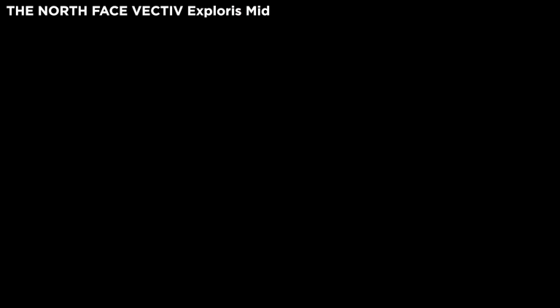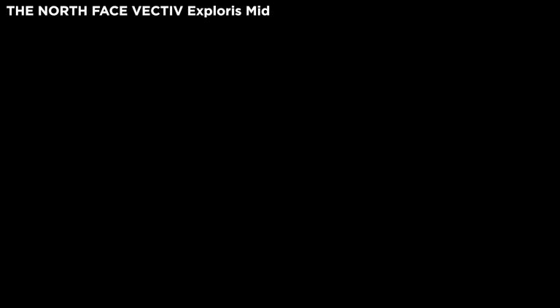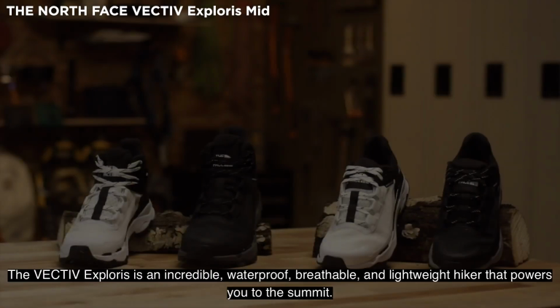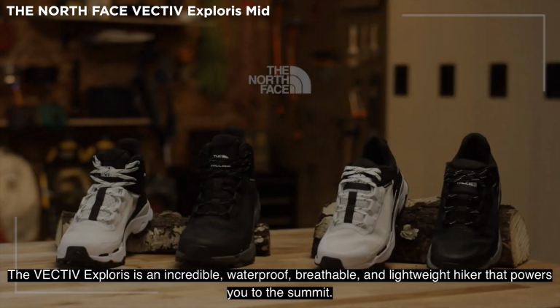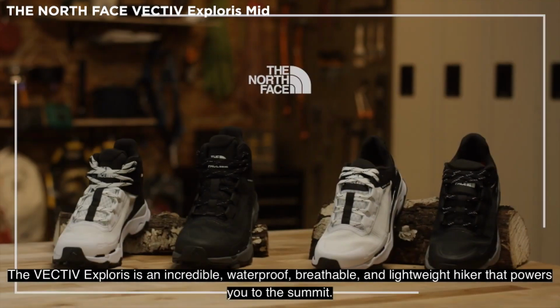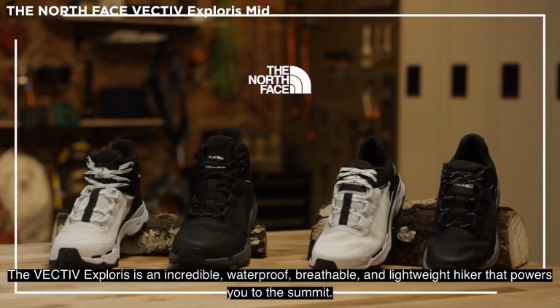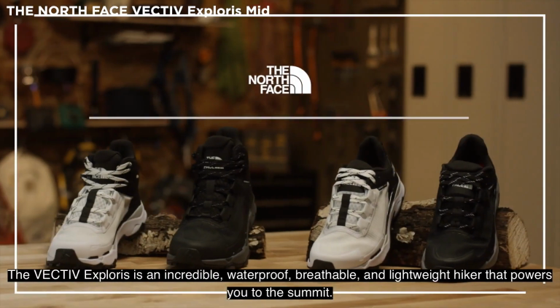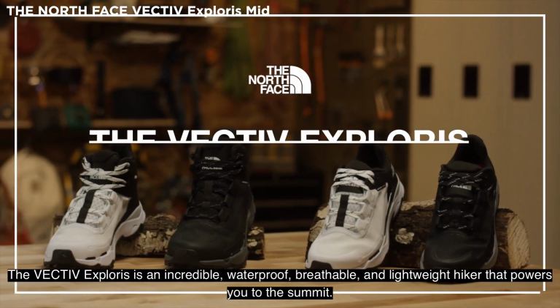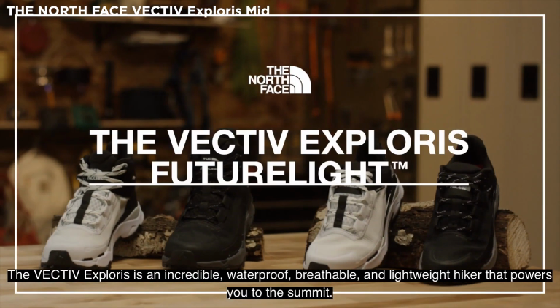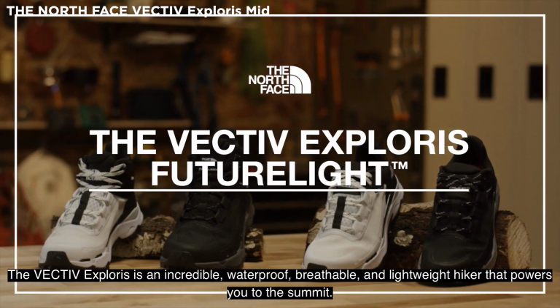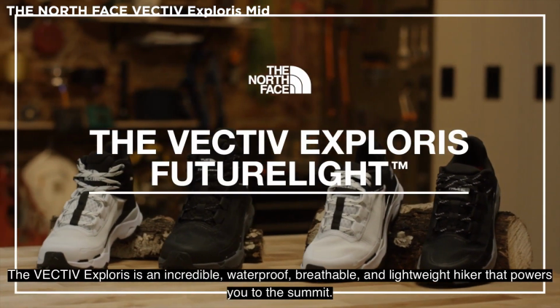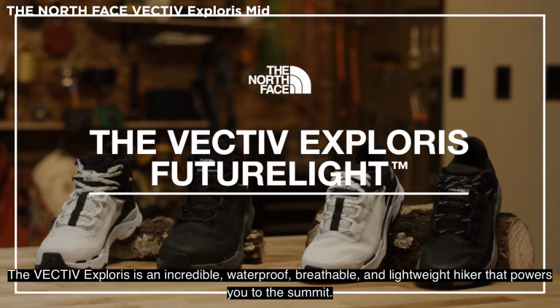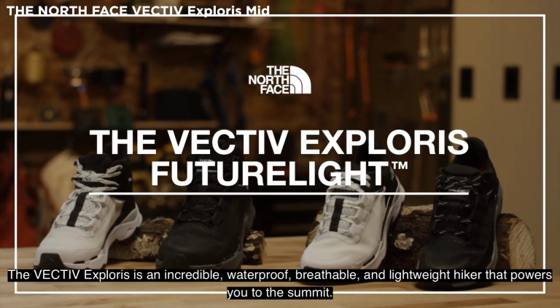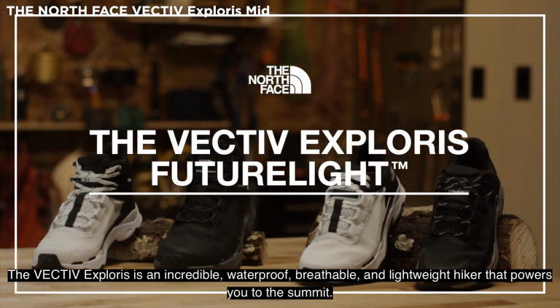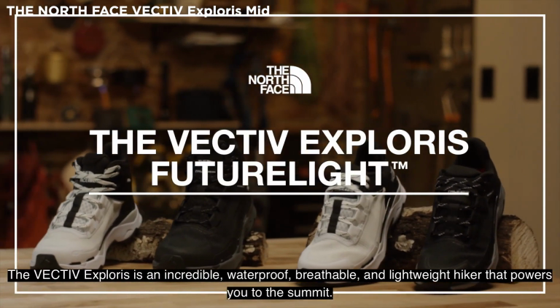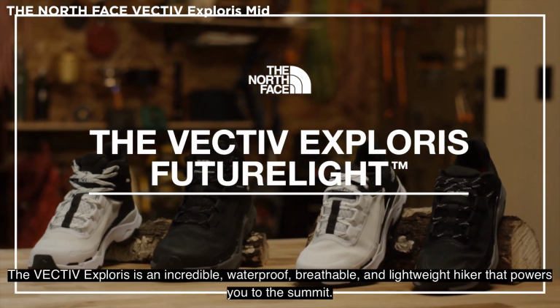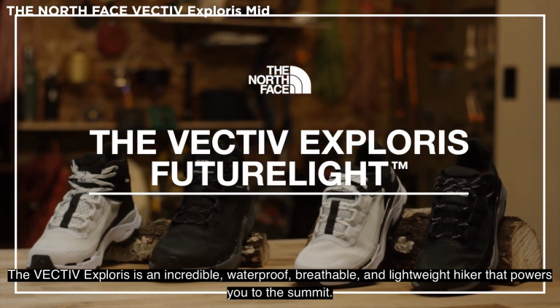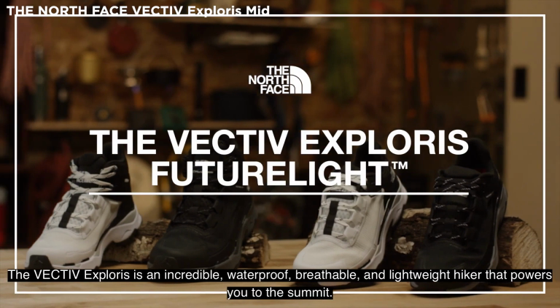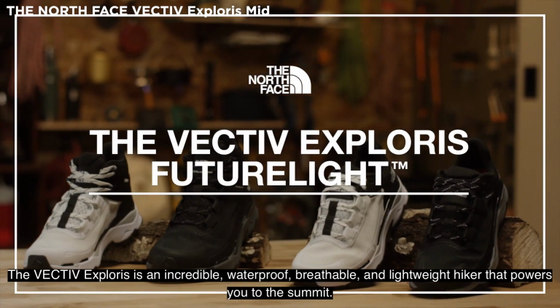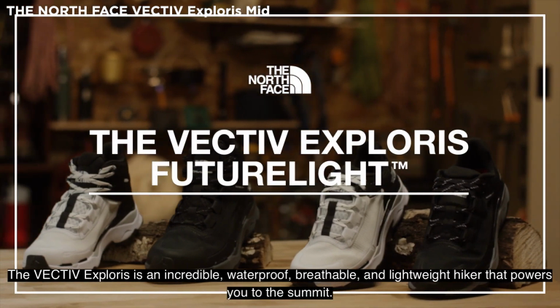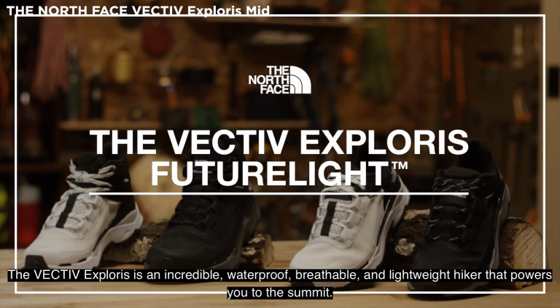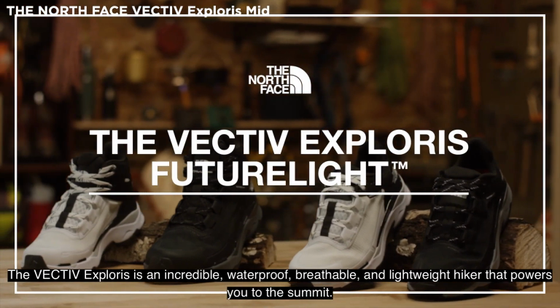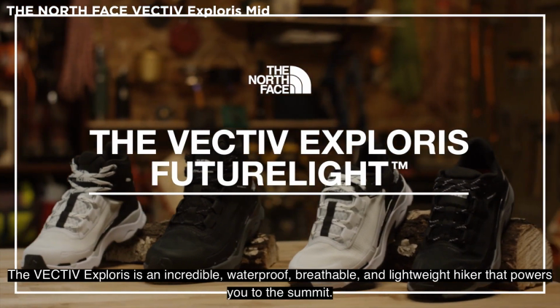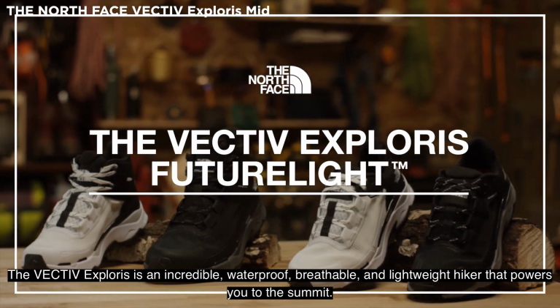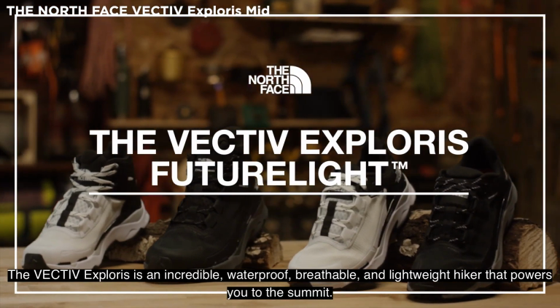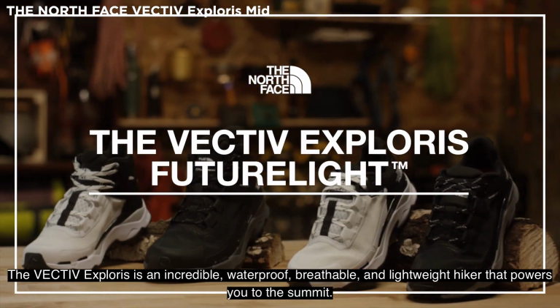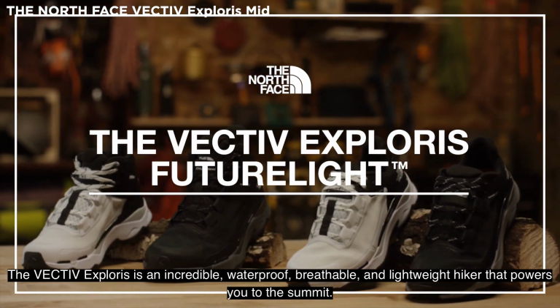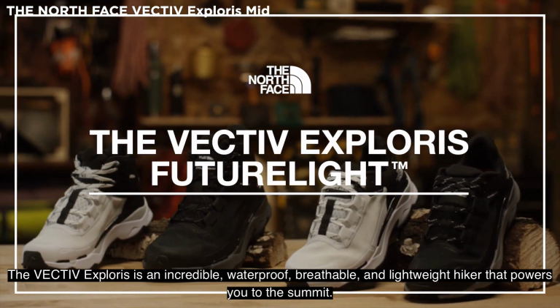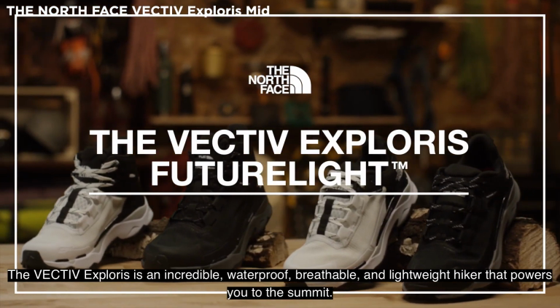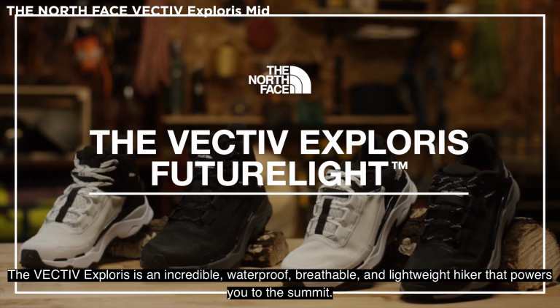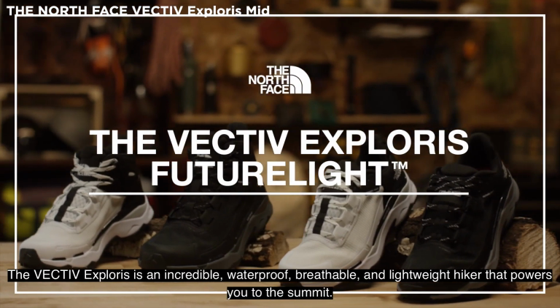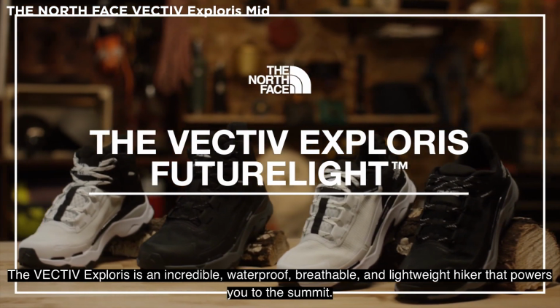The Vectiv Explorers is an incredible waterproof, breathable, and lightweight hiker that powers you to the summit.